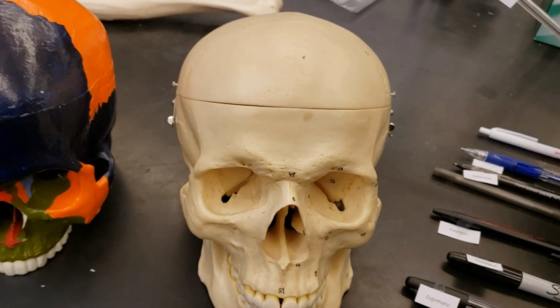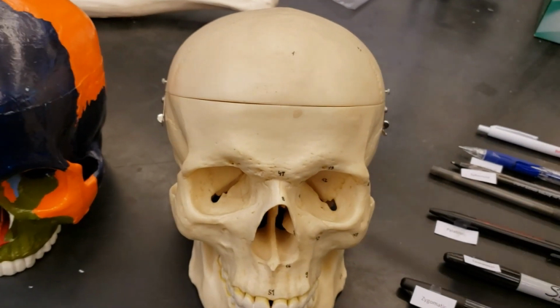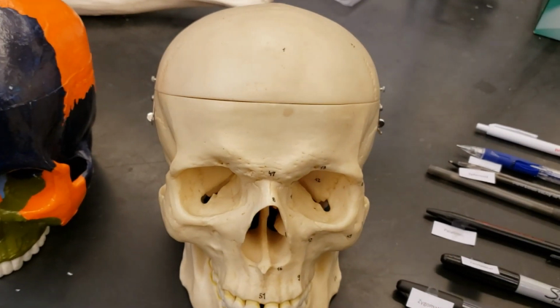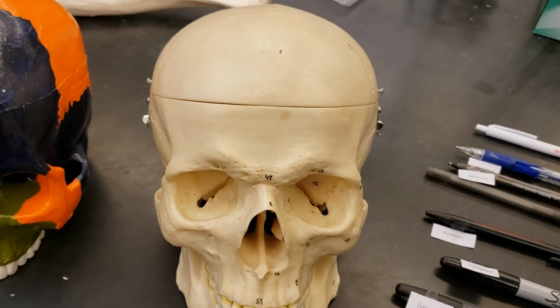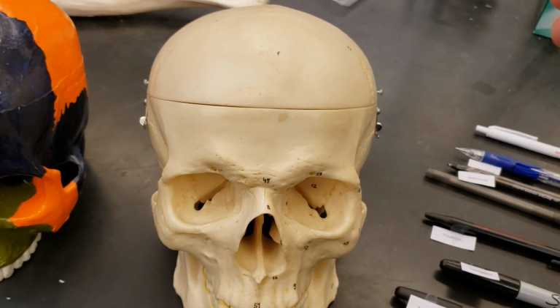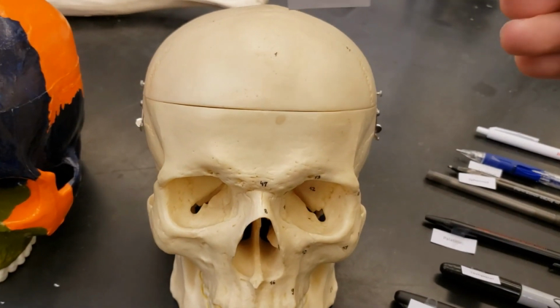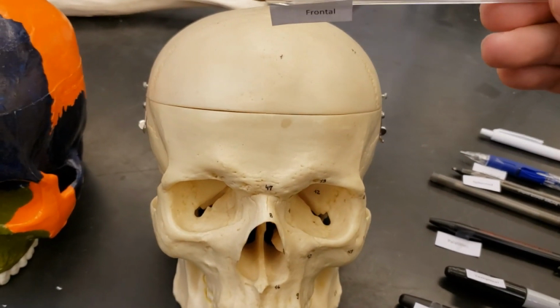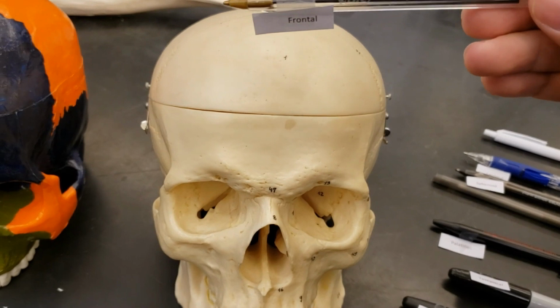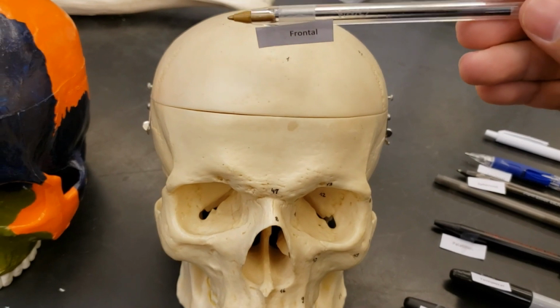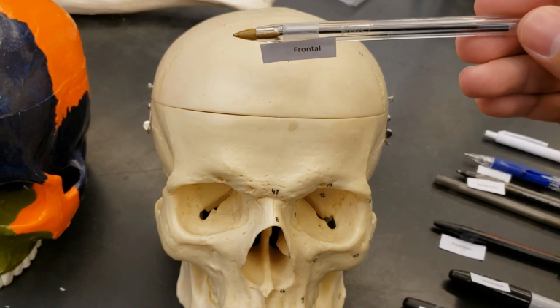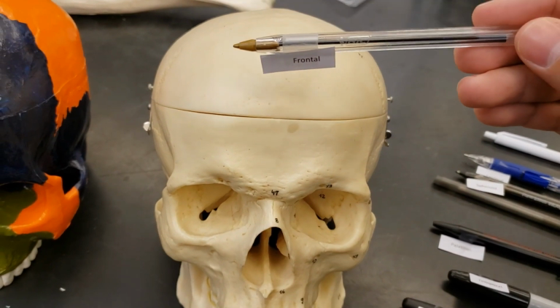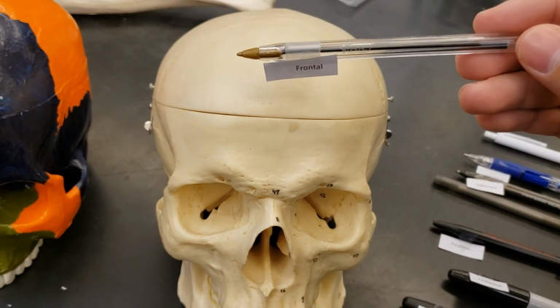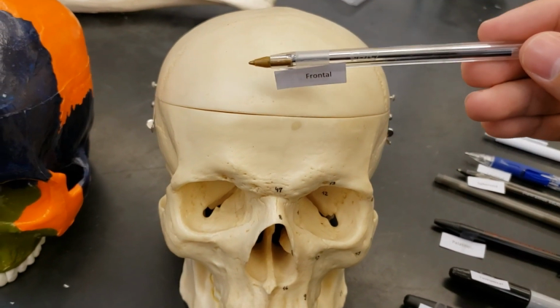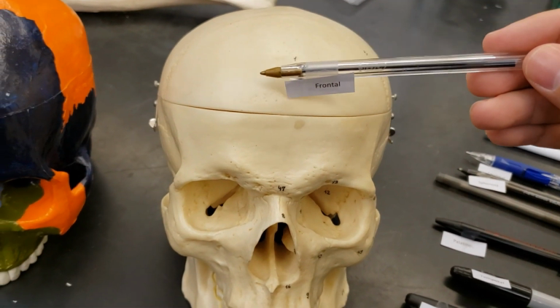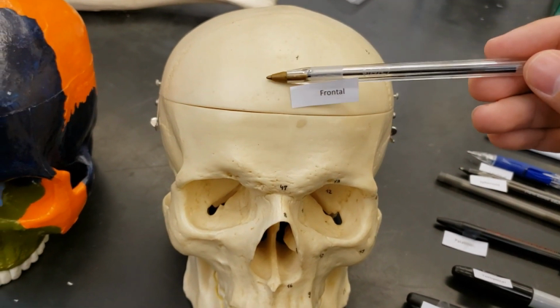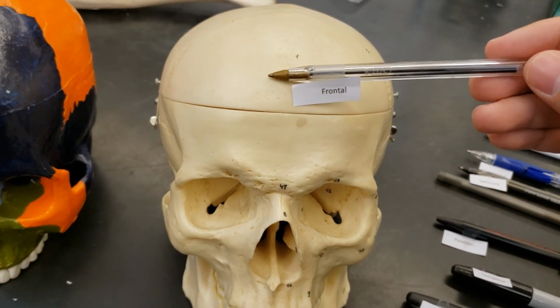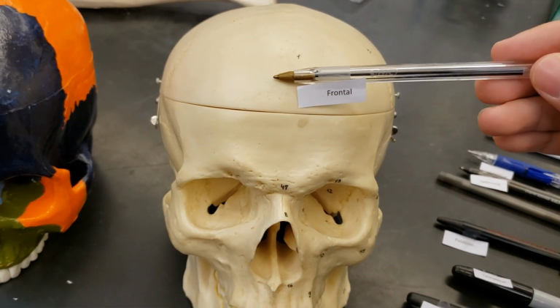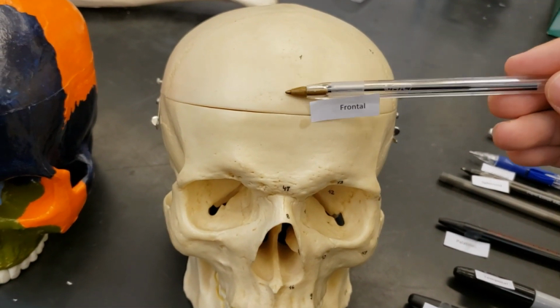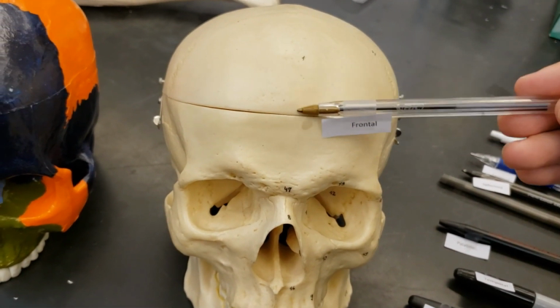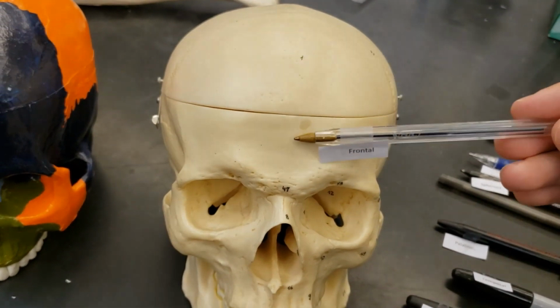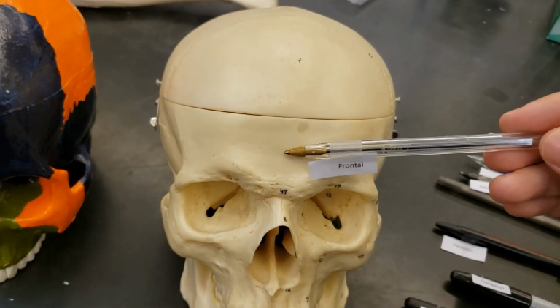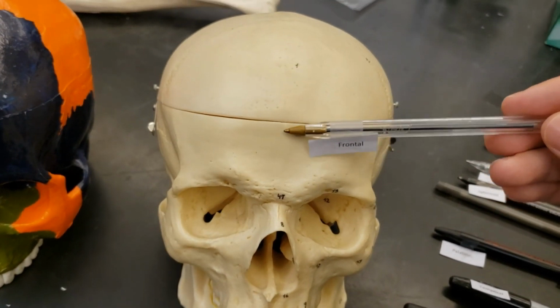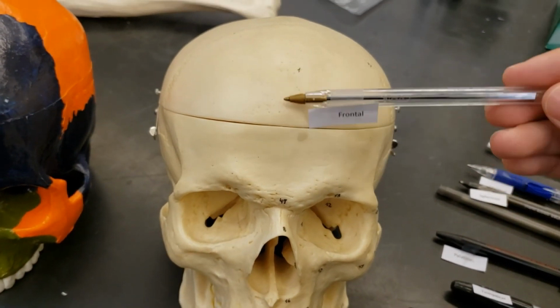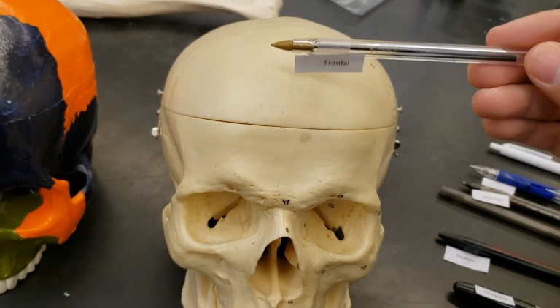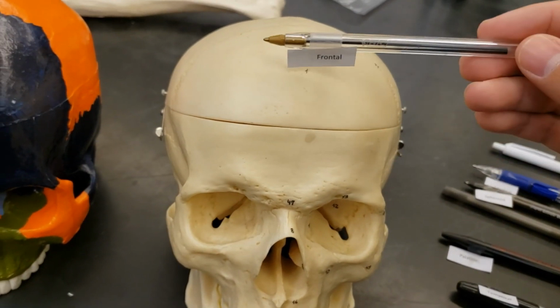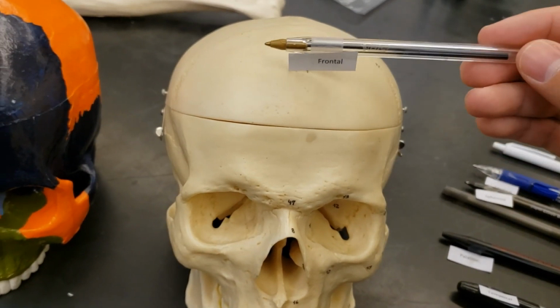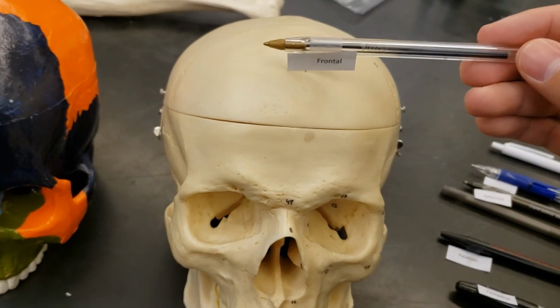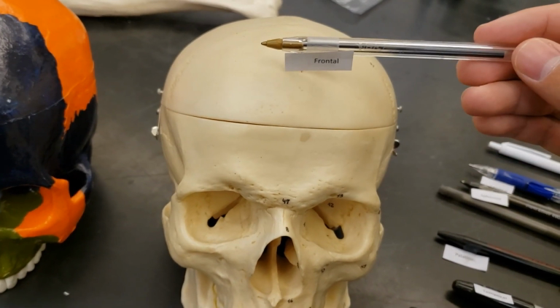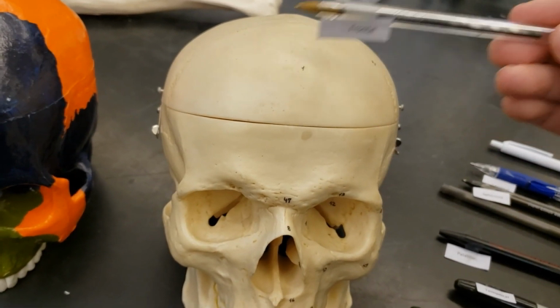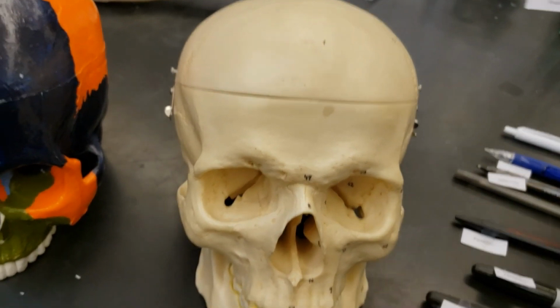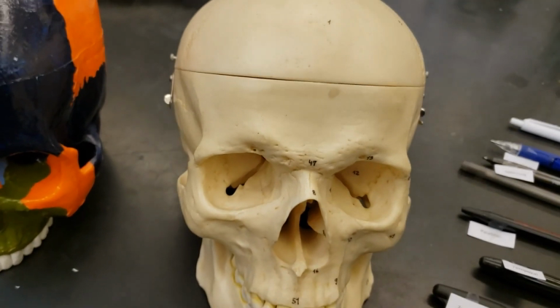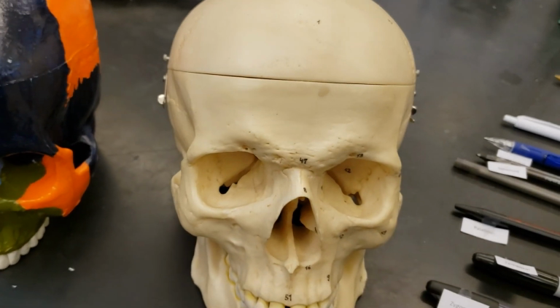Start off with the frontal. It's in the front. Frontal.